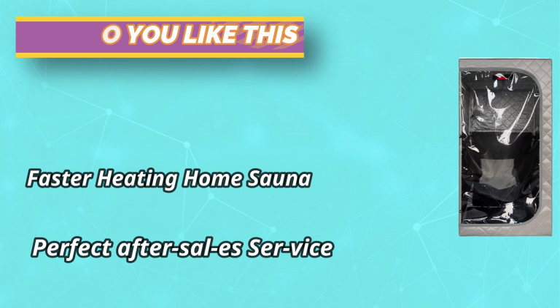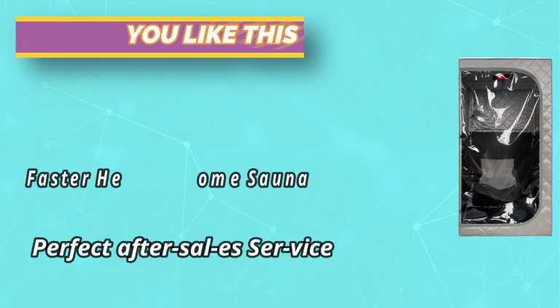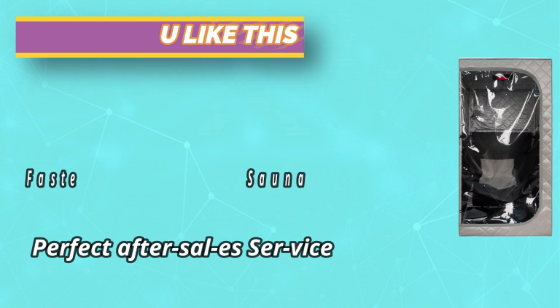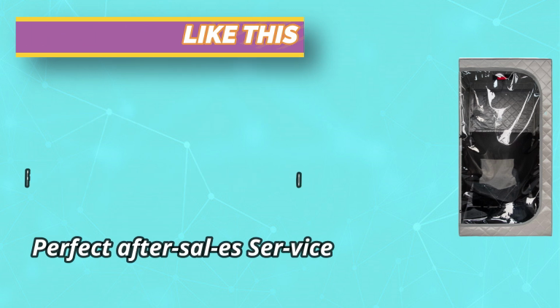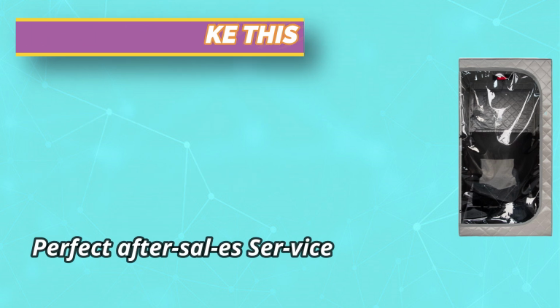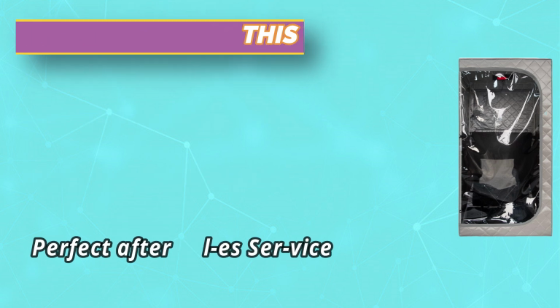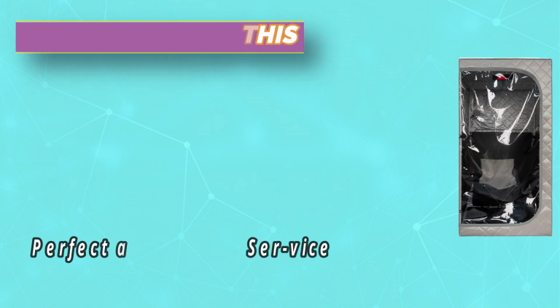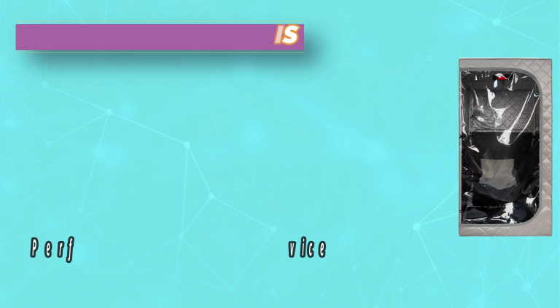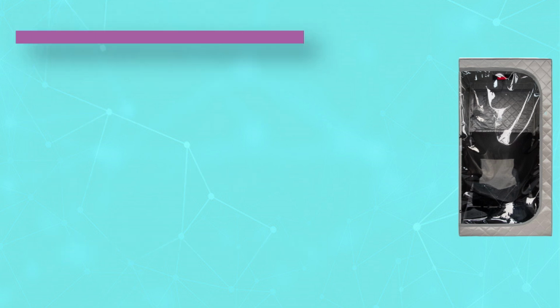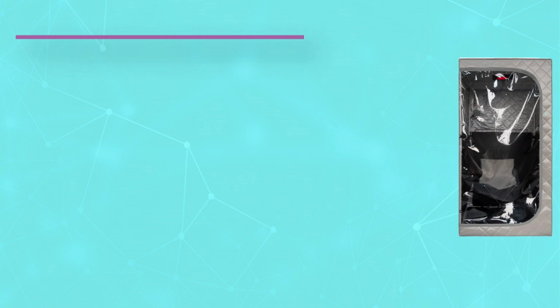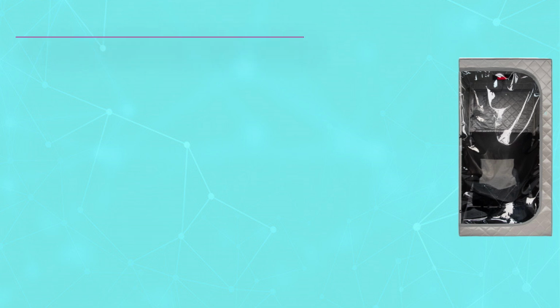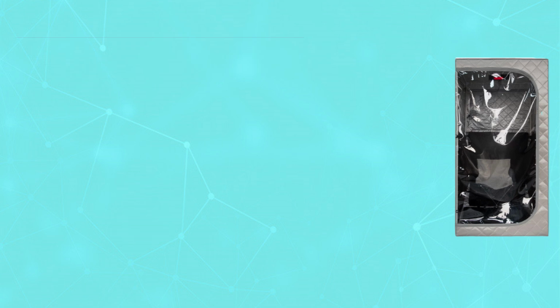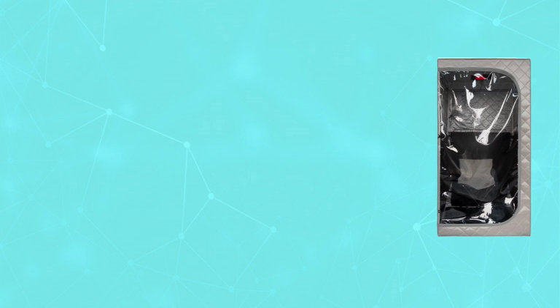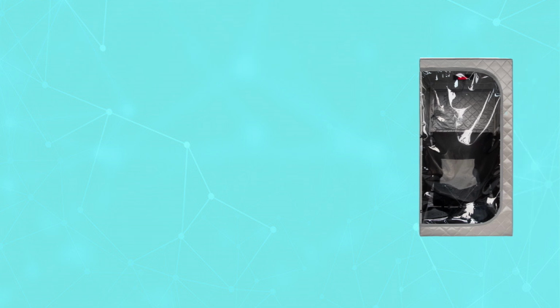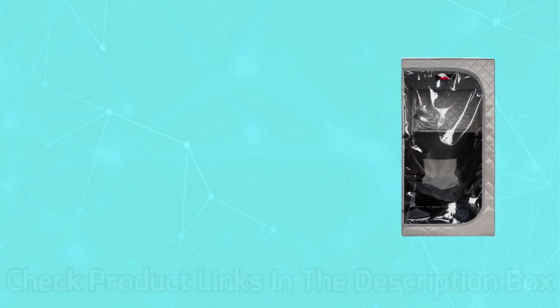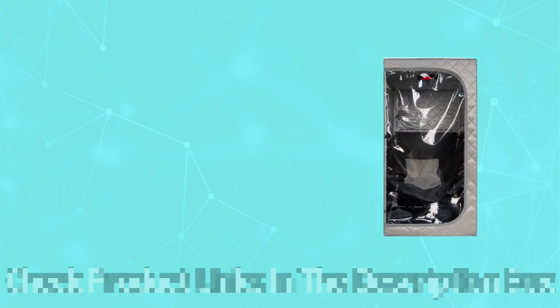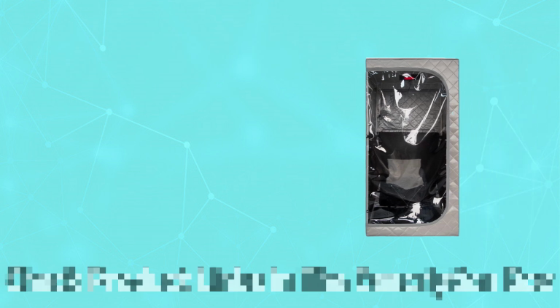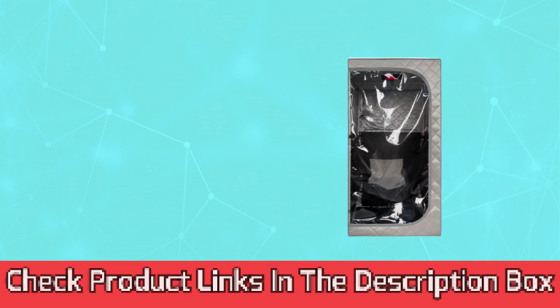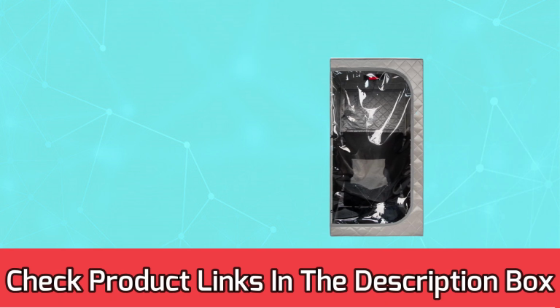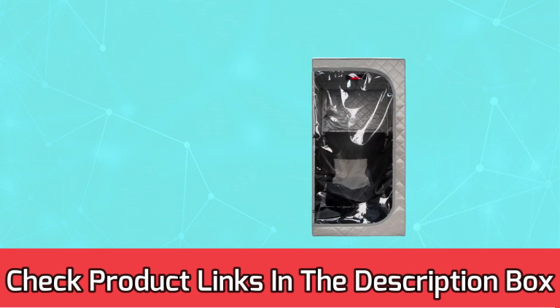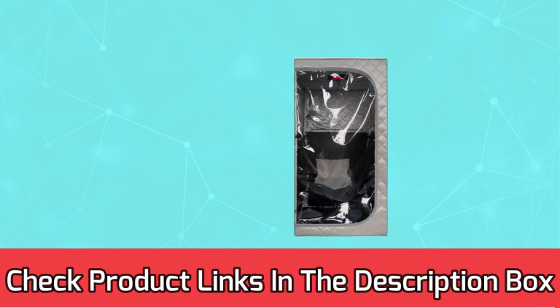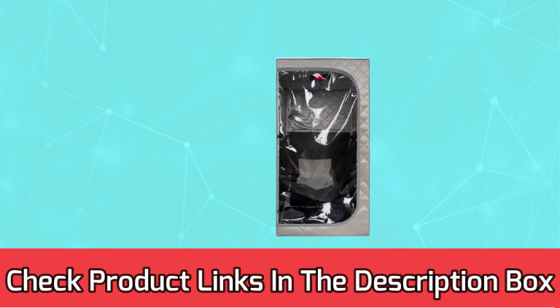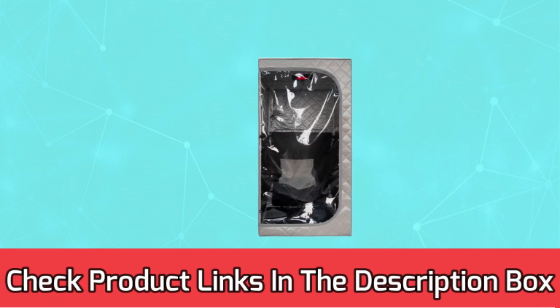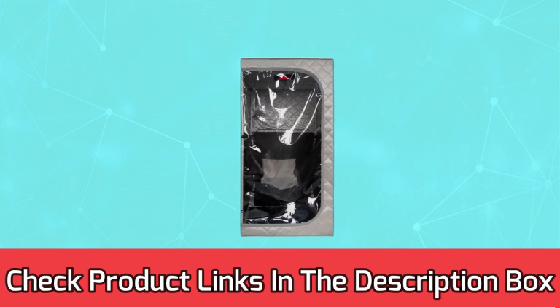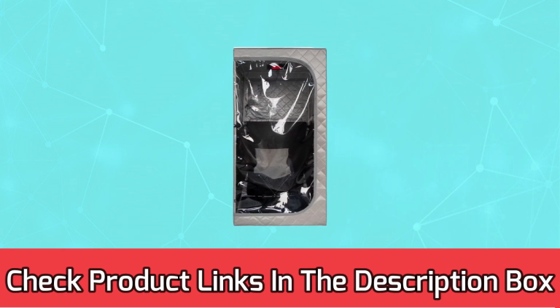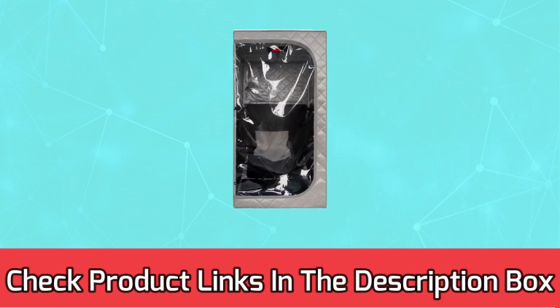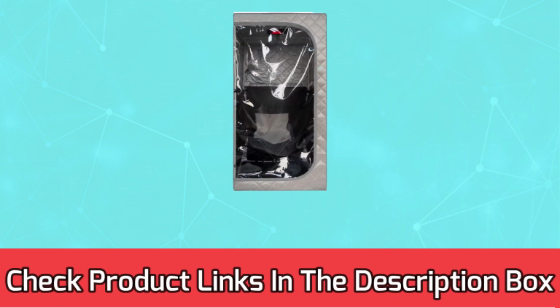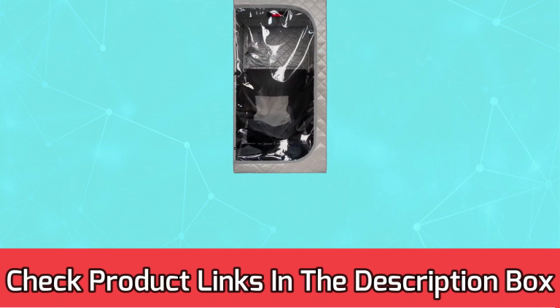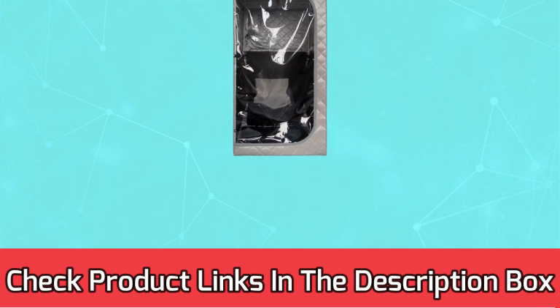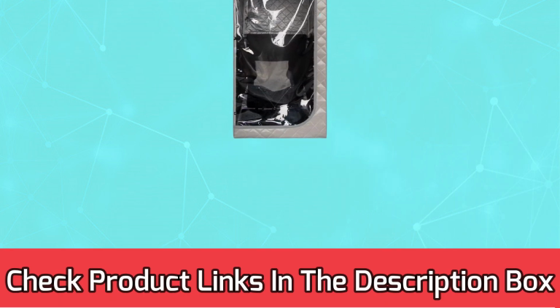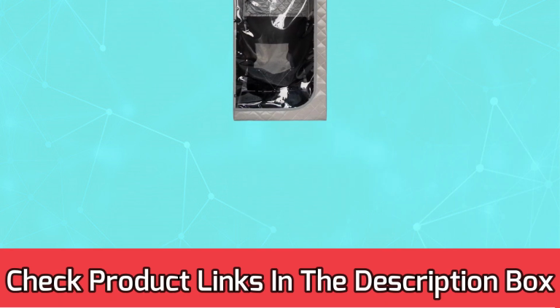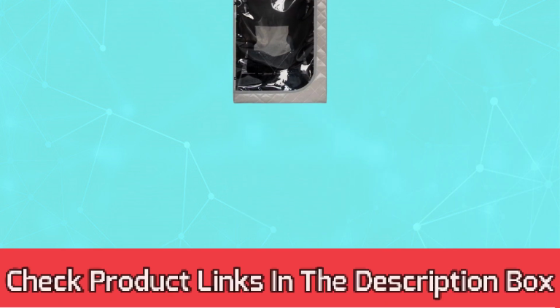With remote control you can easily adjust time and temperature by yourself. For current prices and discounts, check the links in the description box.